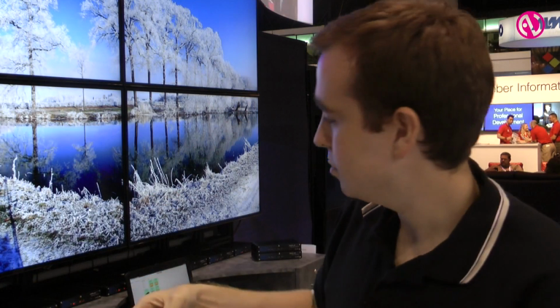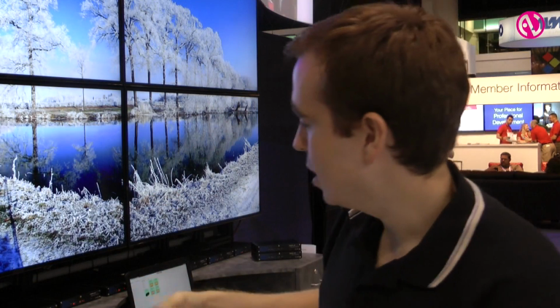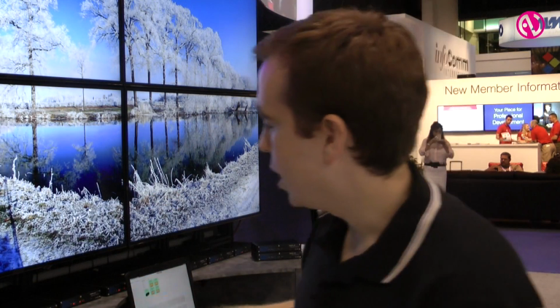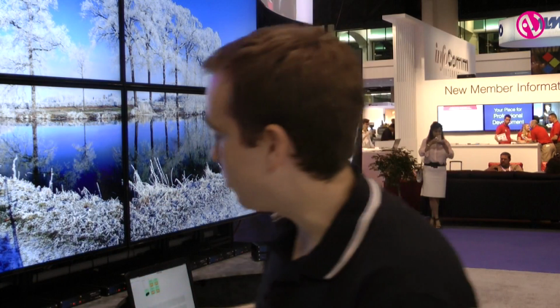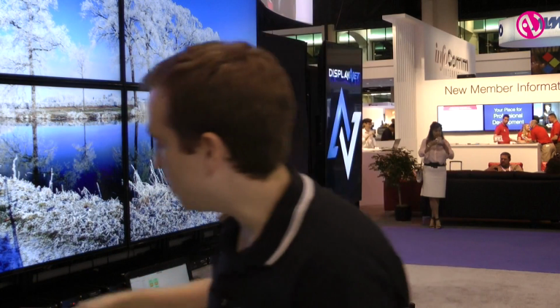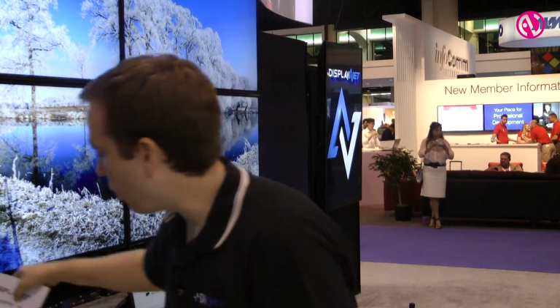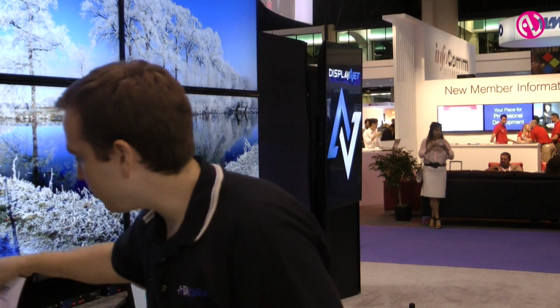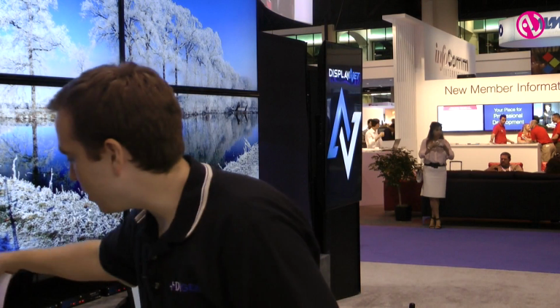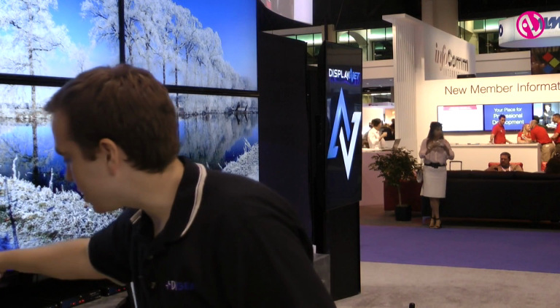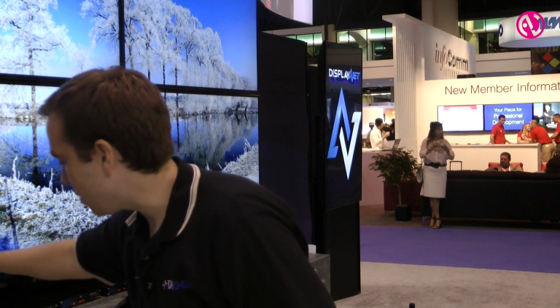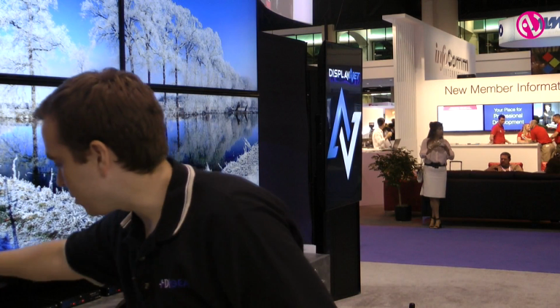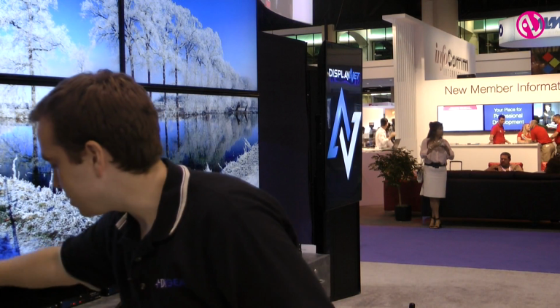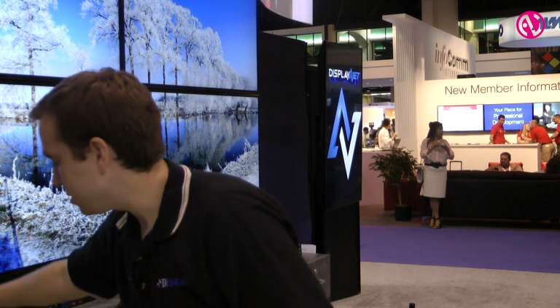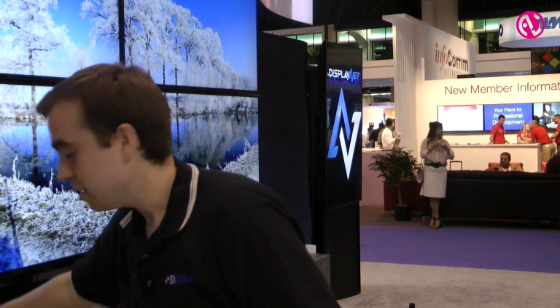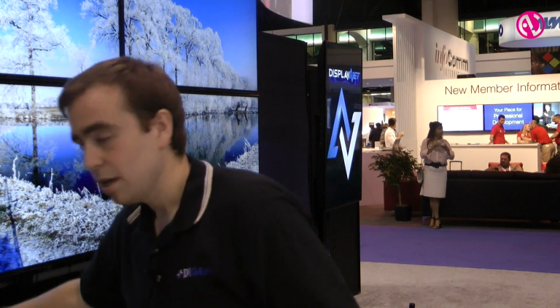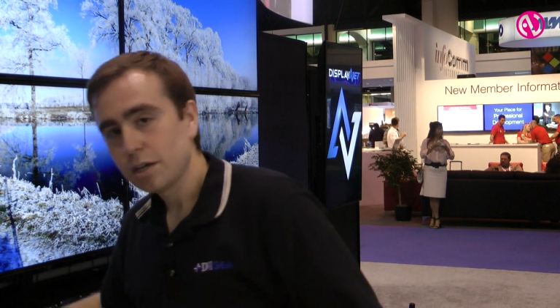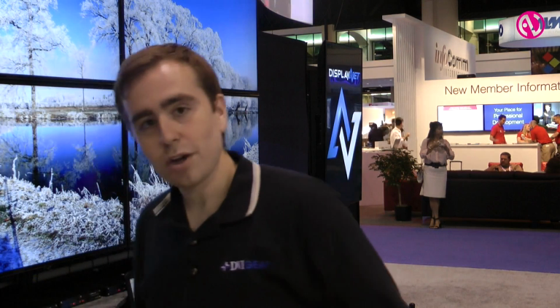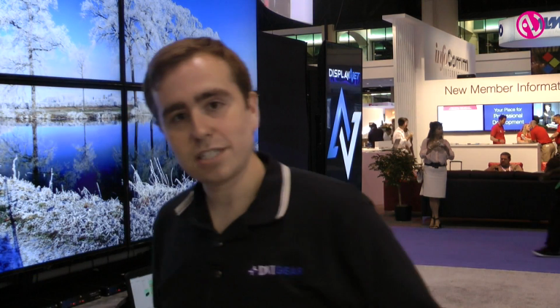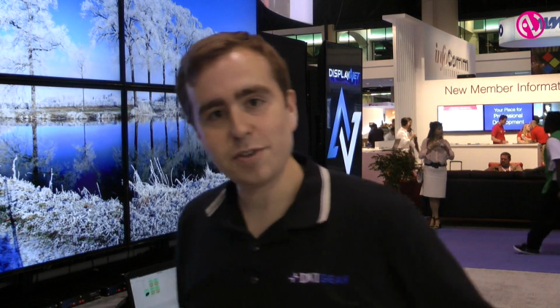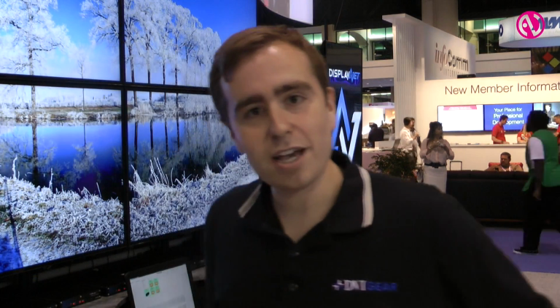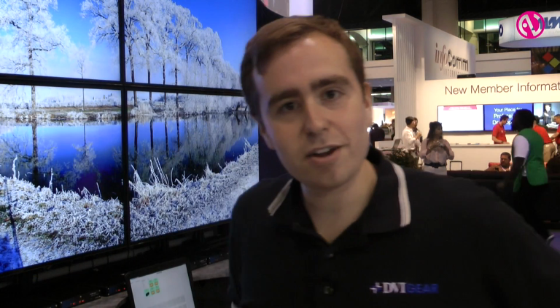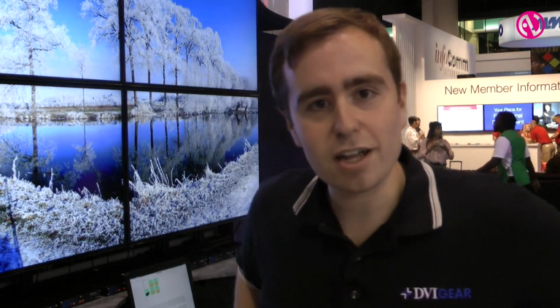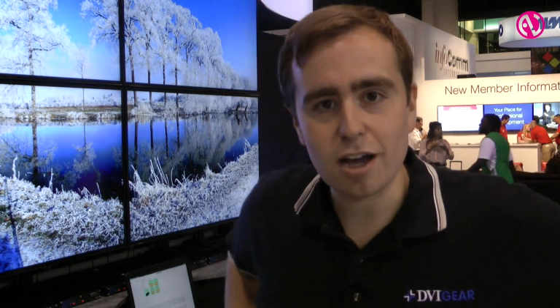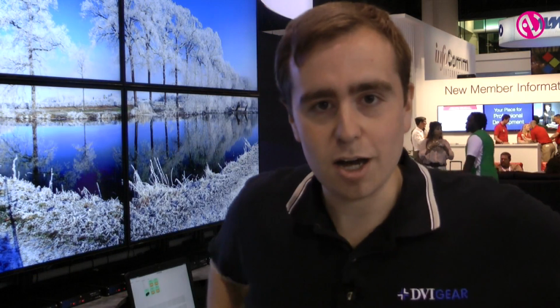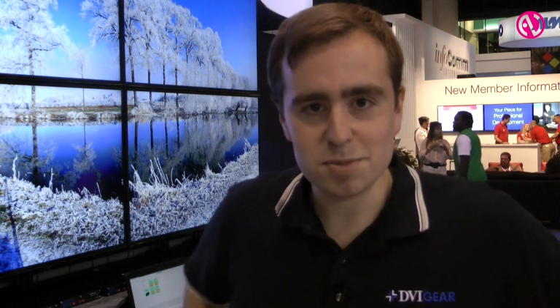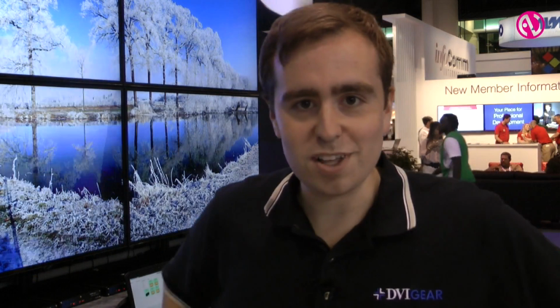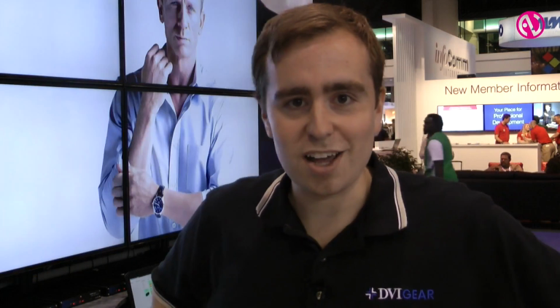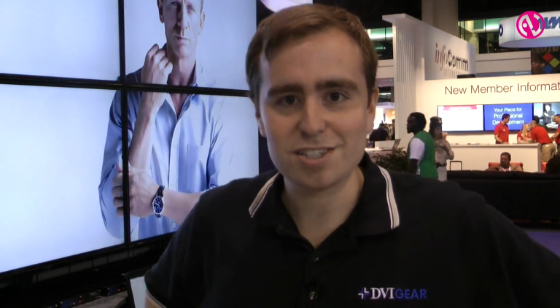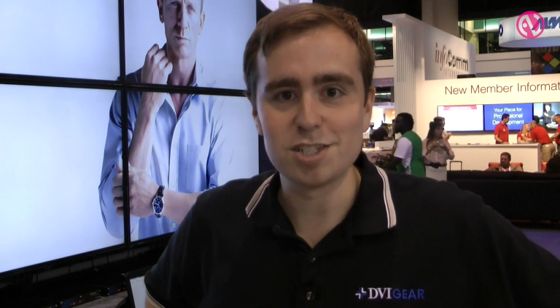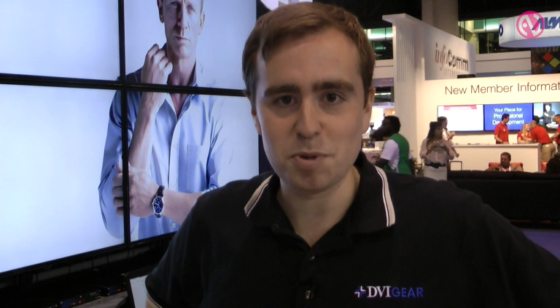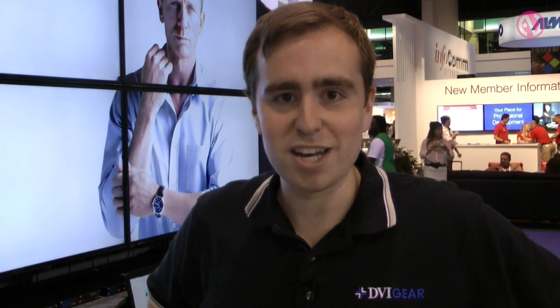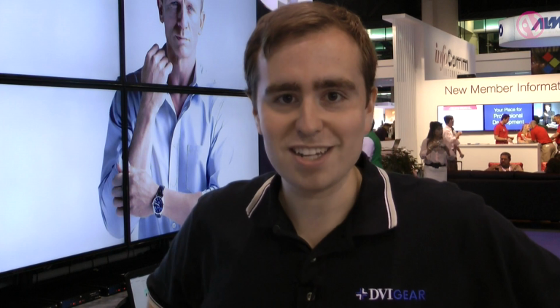If you want more information about this, go to DVIGear.com/DisplayNet.